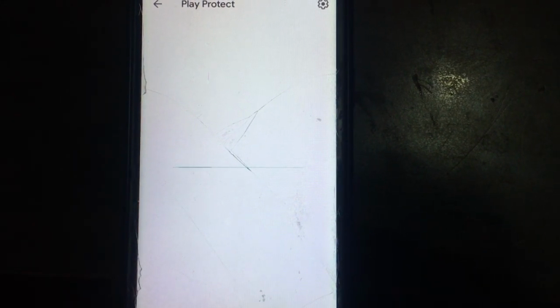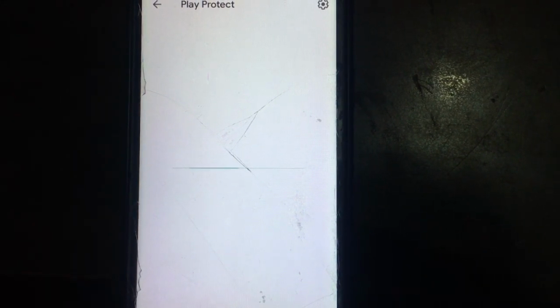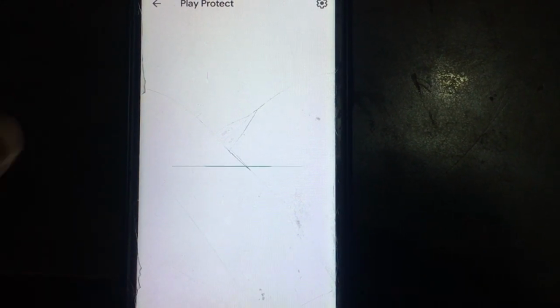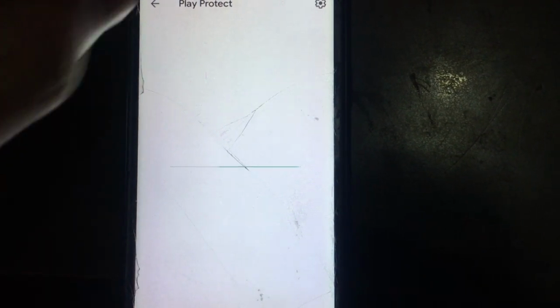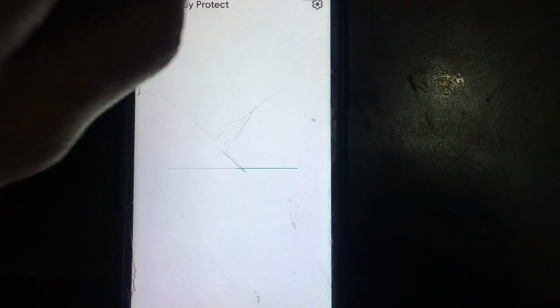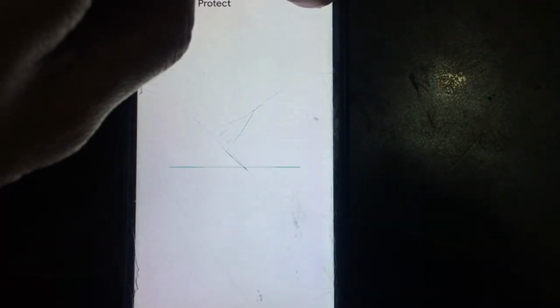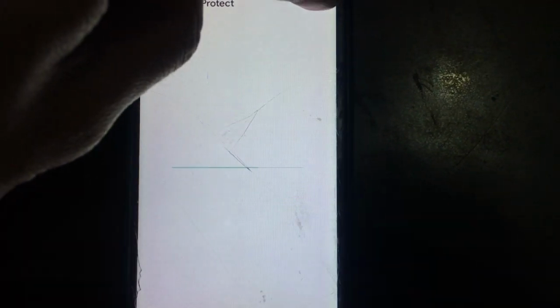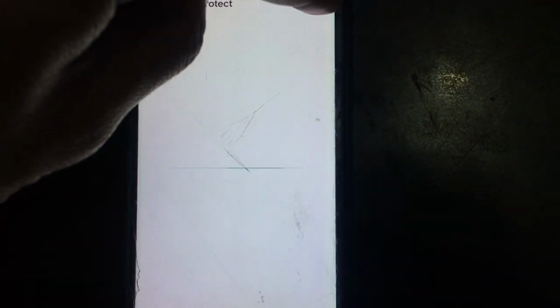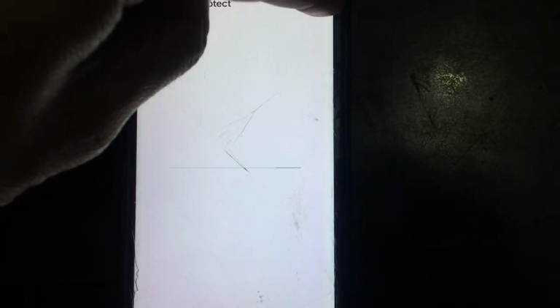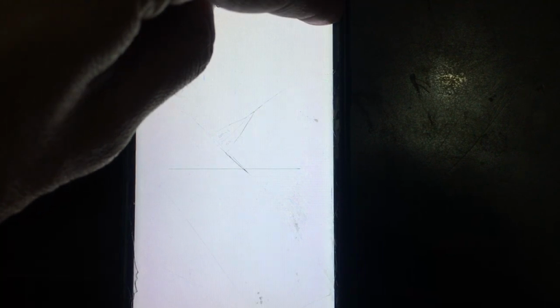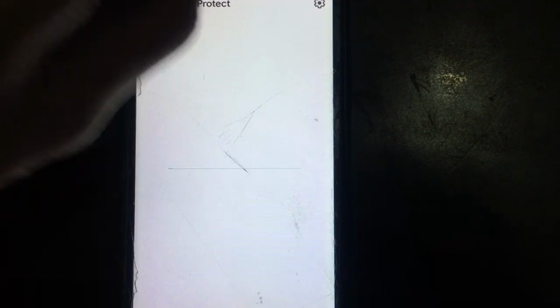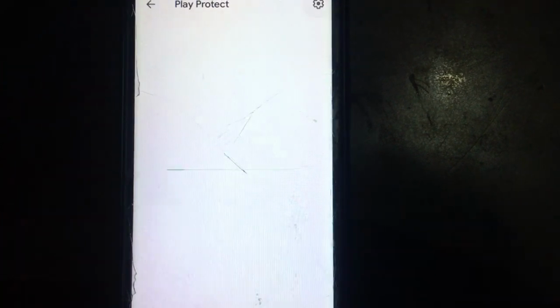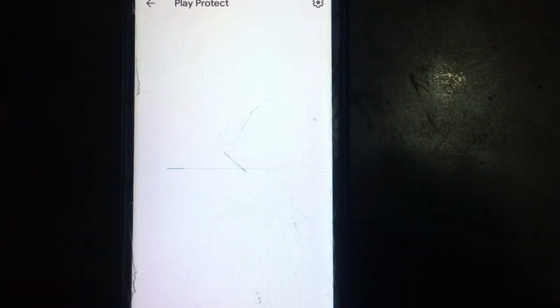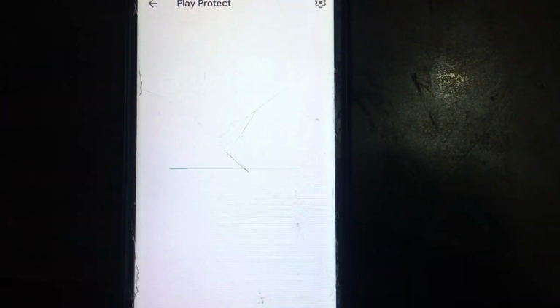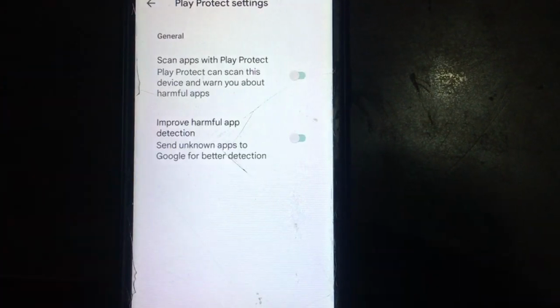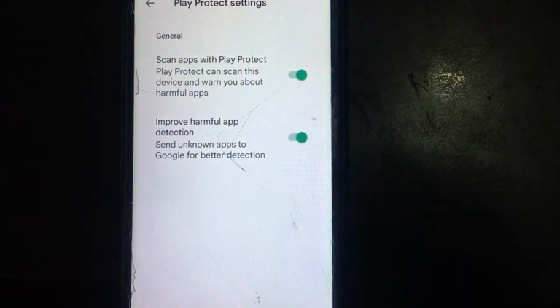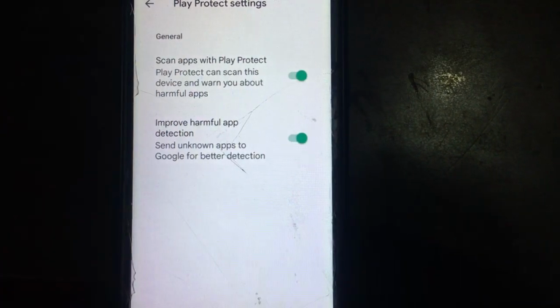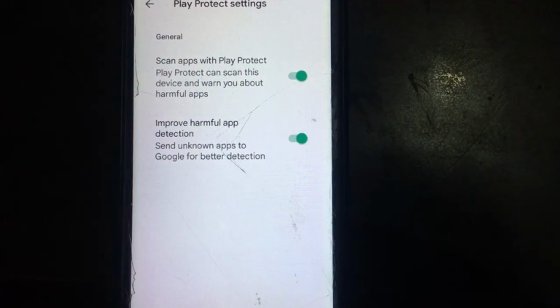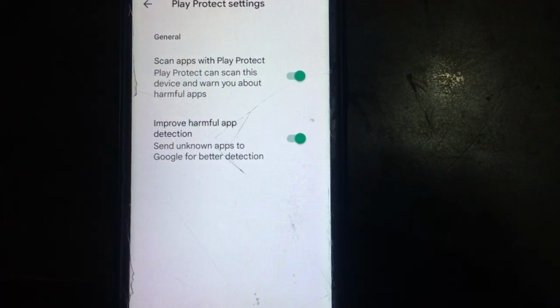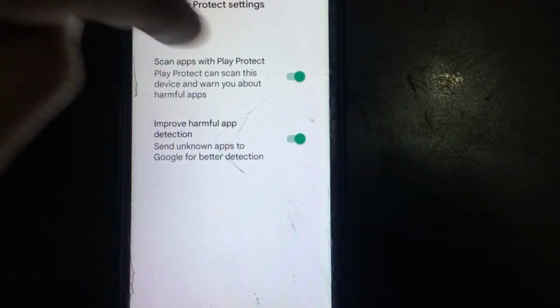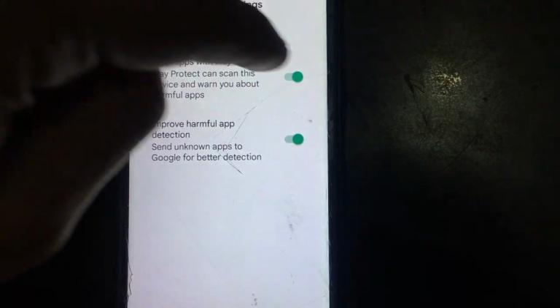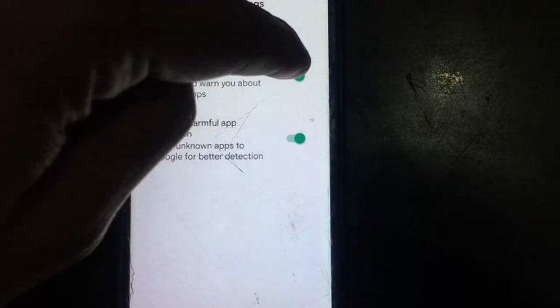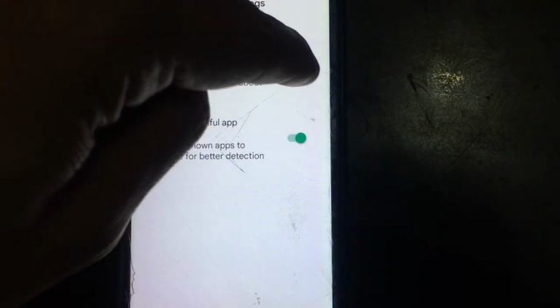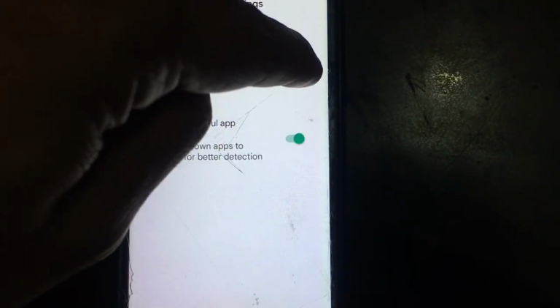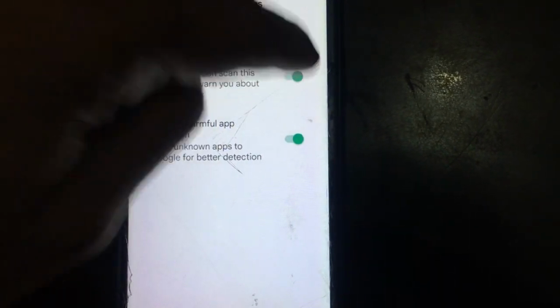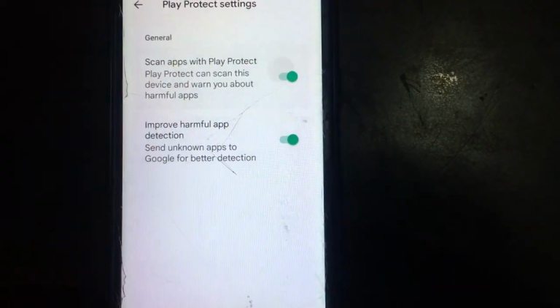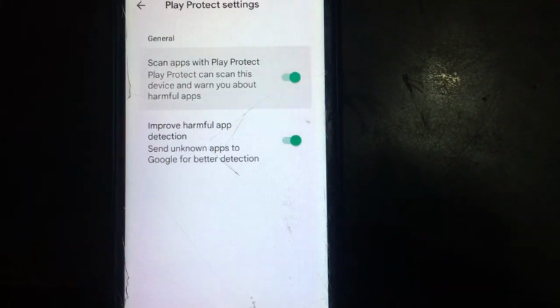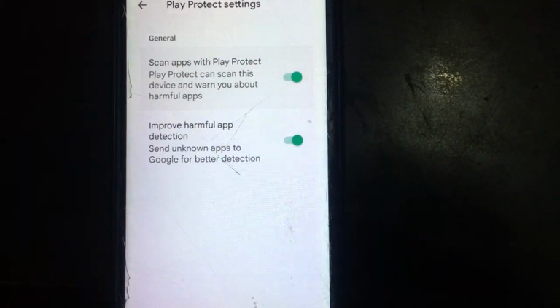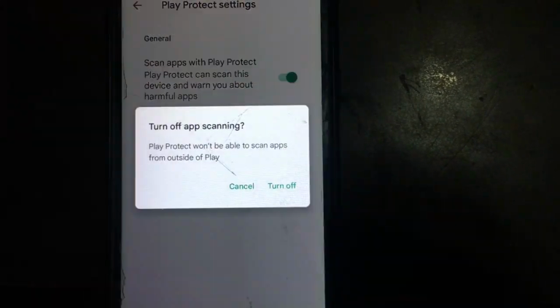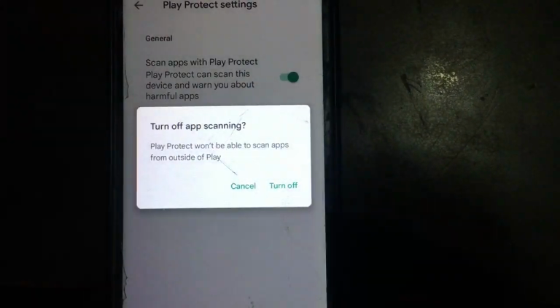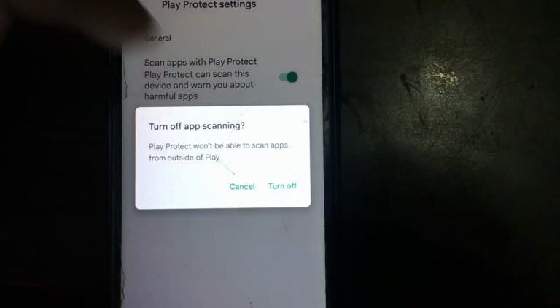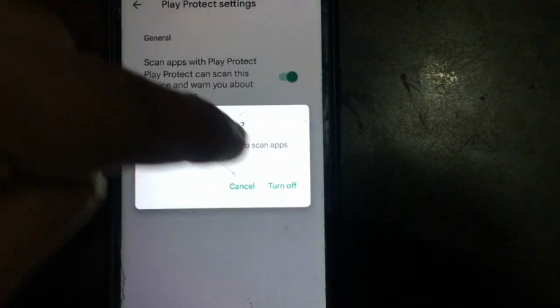Now tap on Settings and disable these two options.